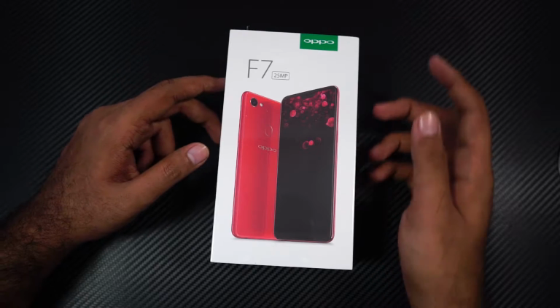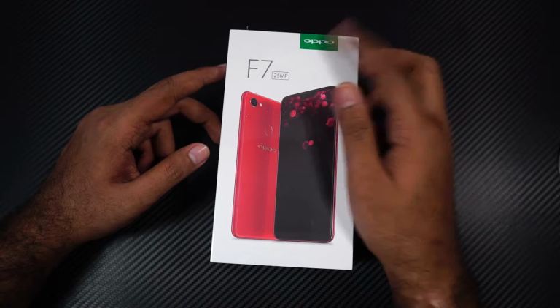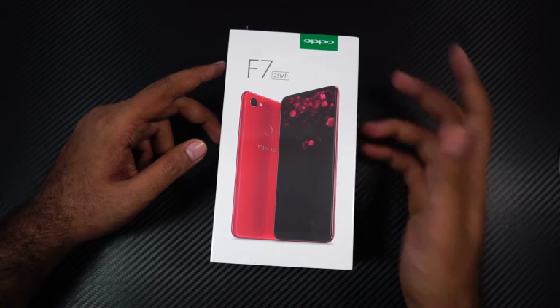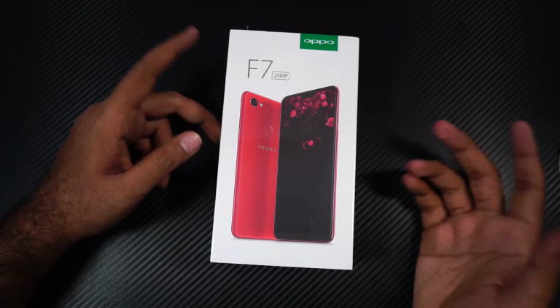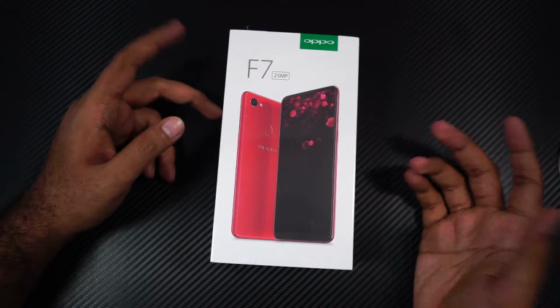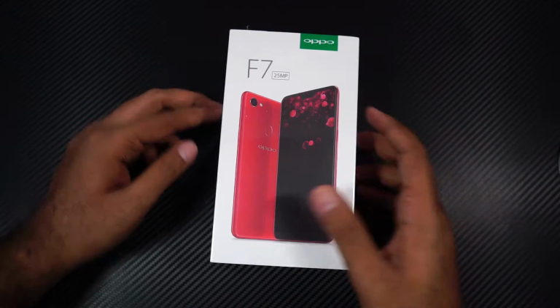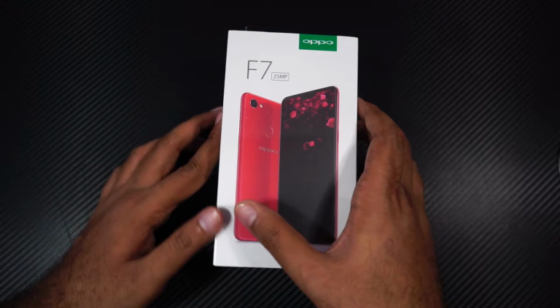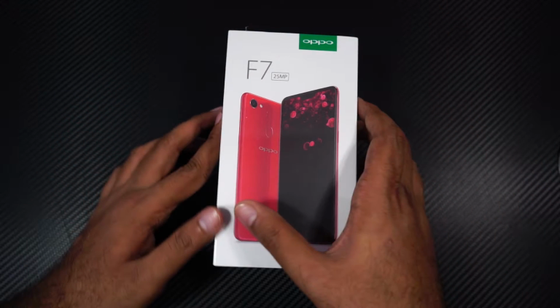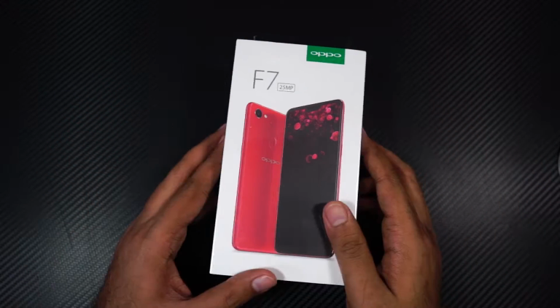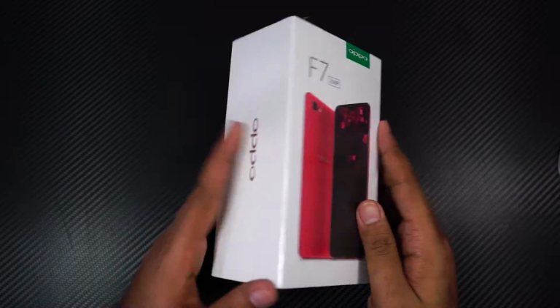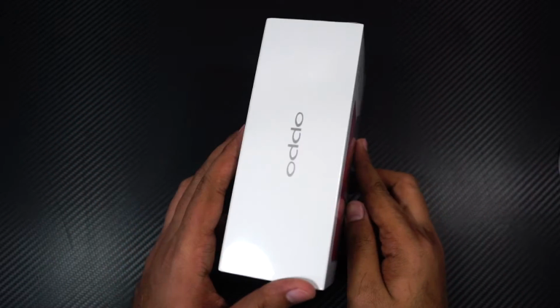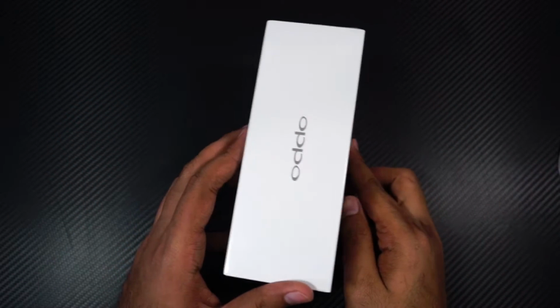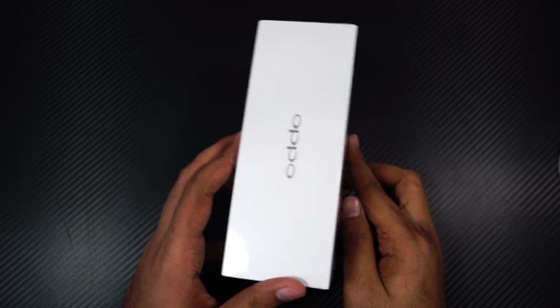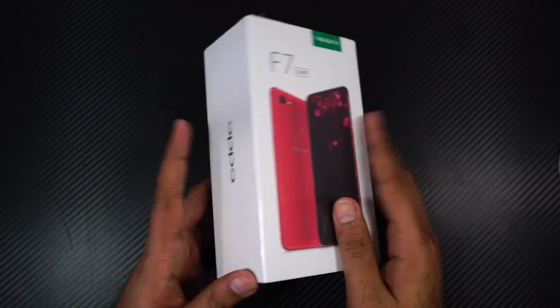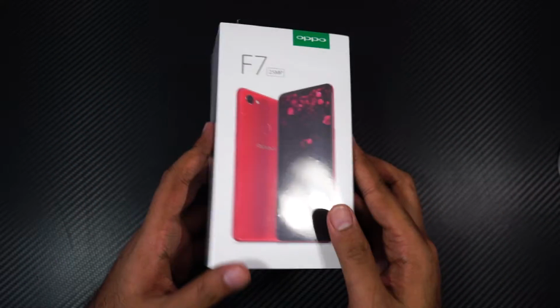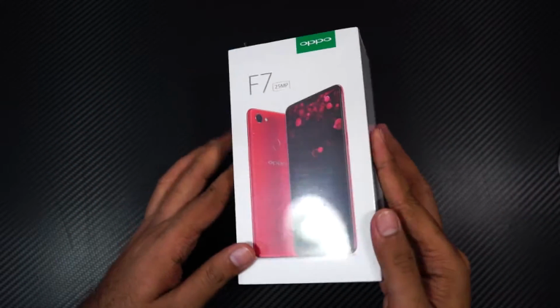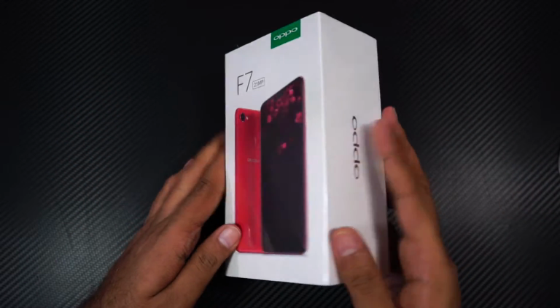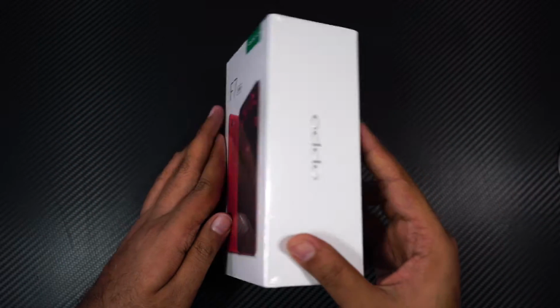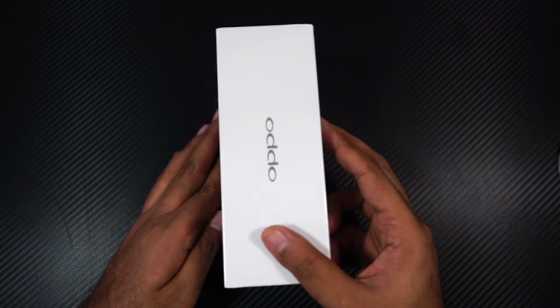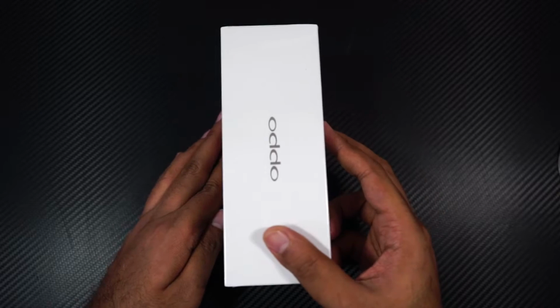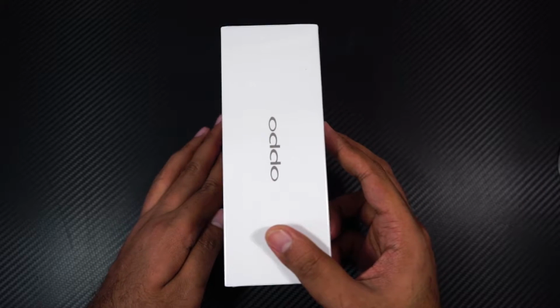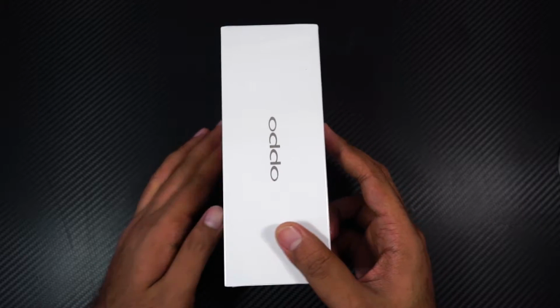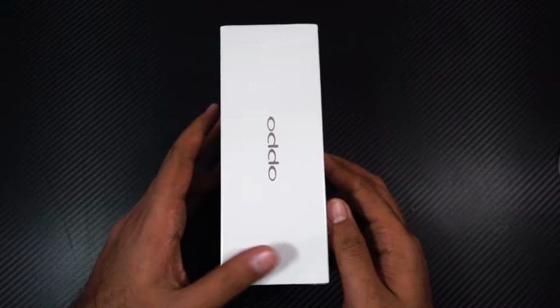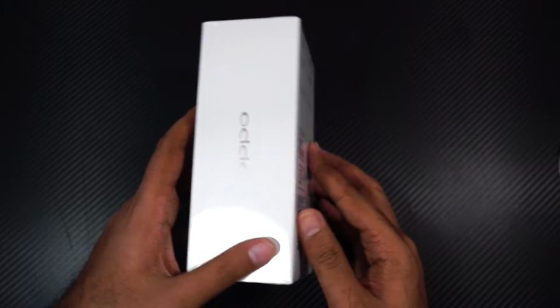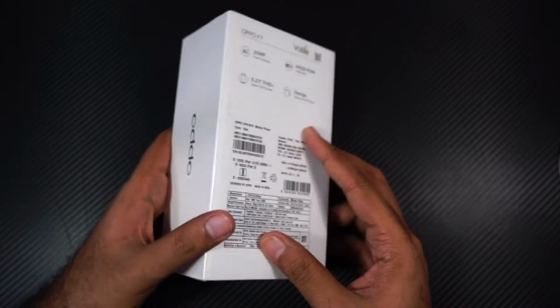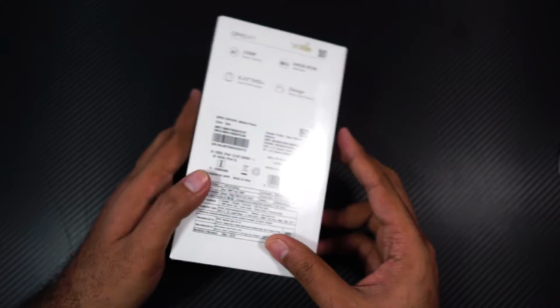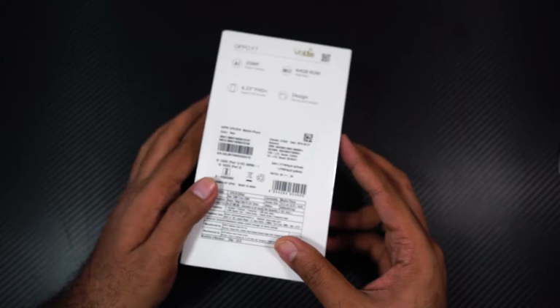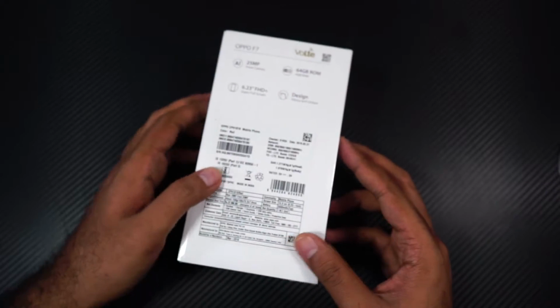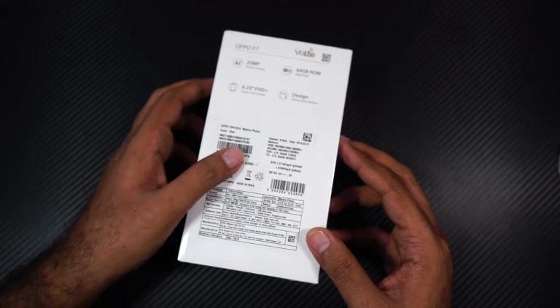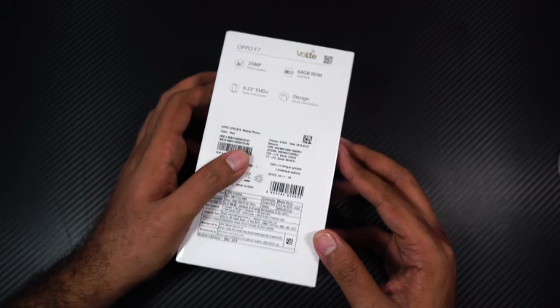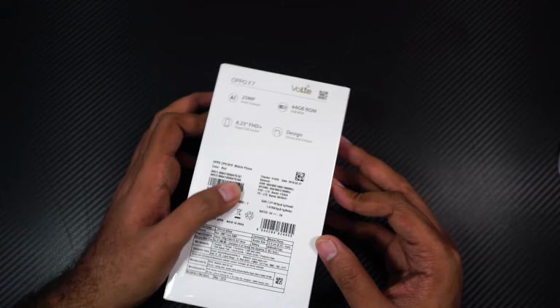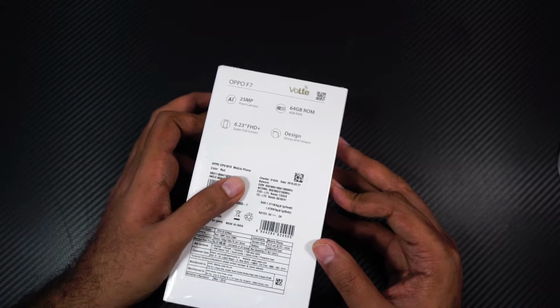Over here we have the Oppo branding on the left side, and on the right side we have once again the Oppo branding, and at the back we have some specifications.